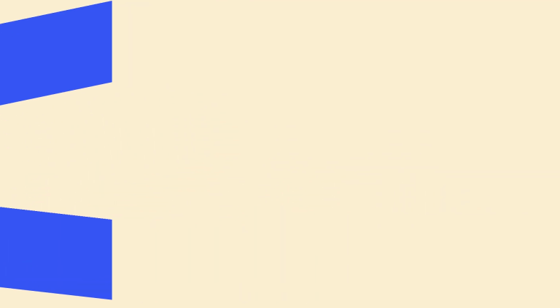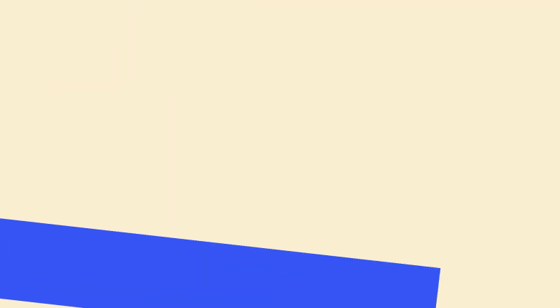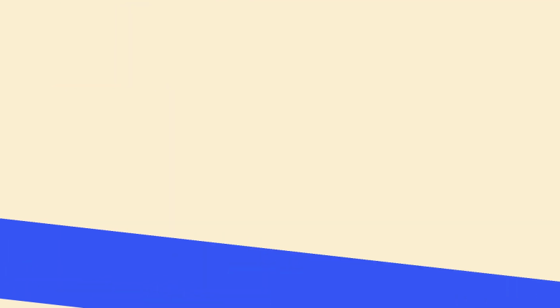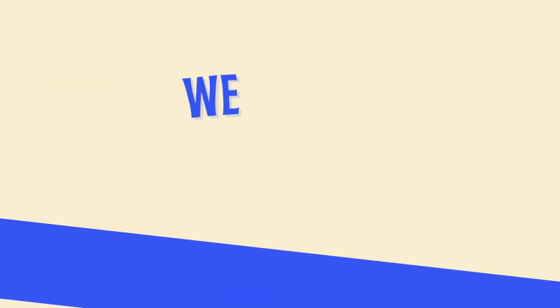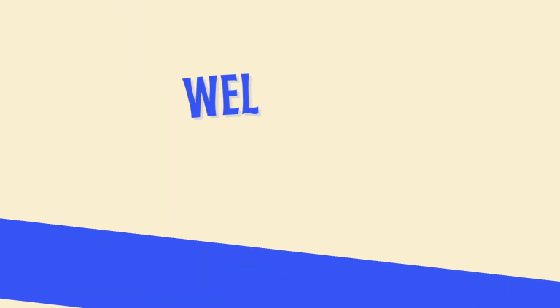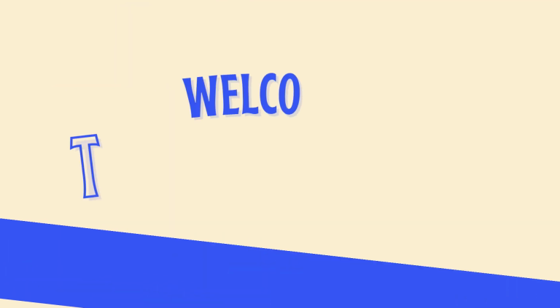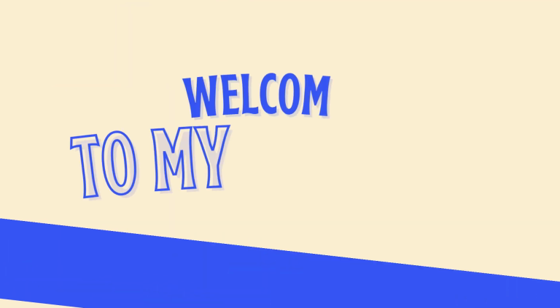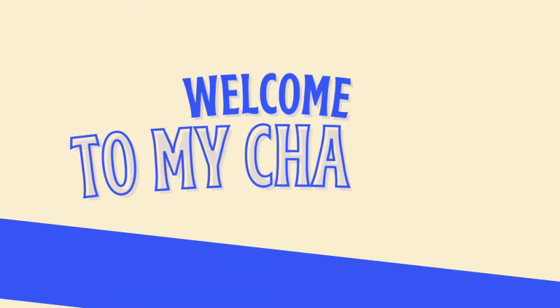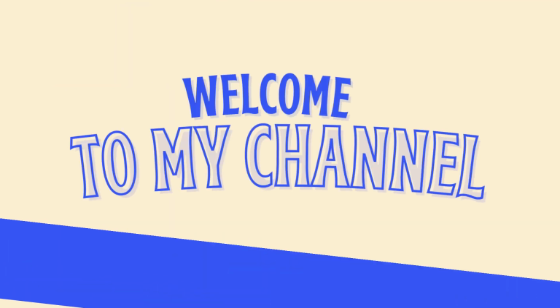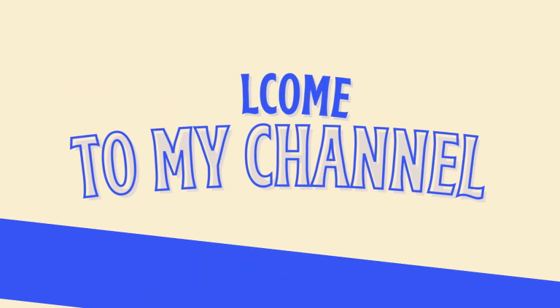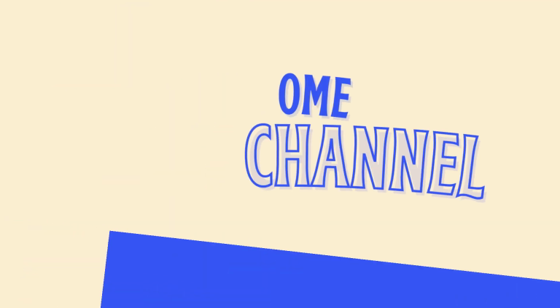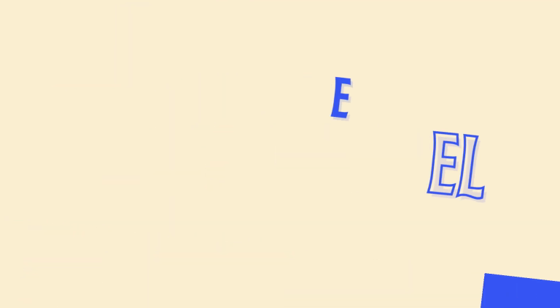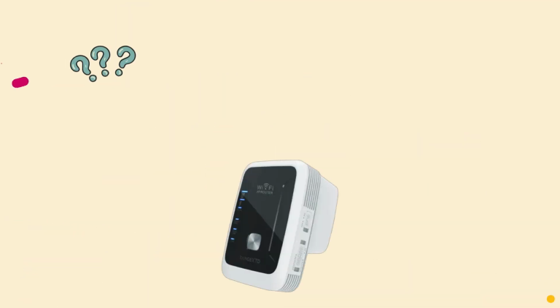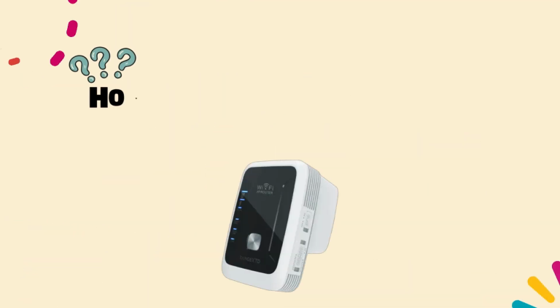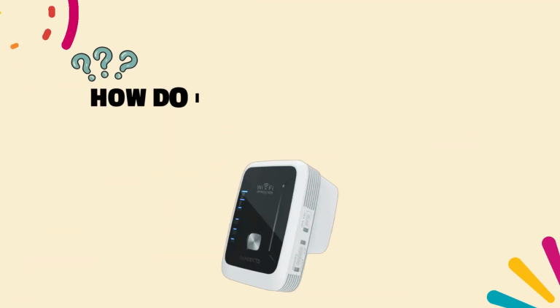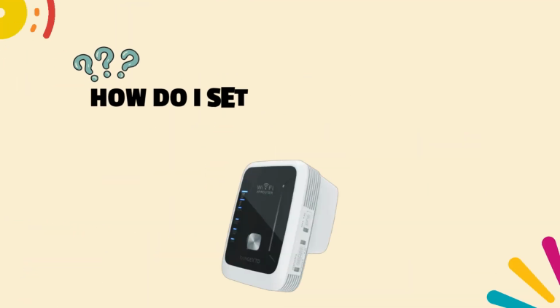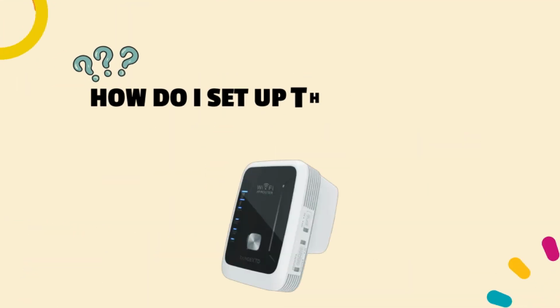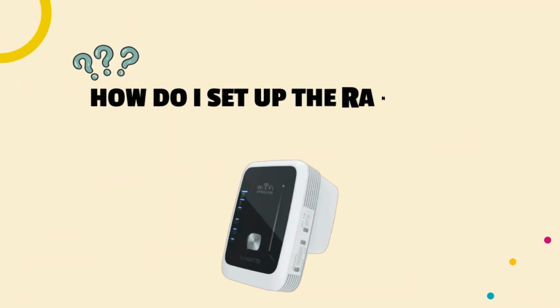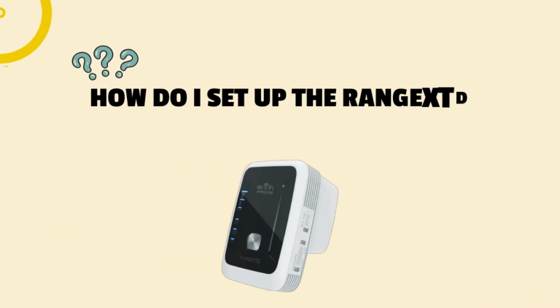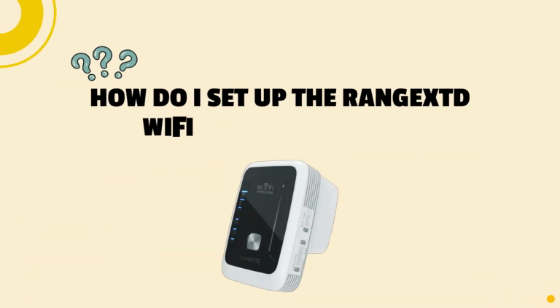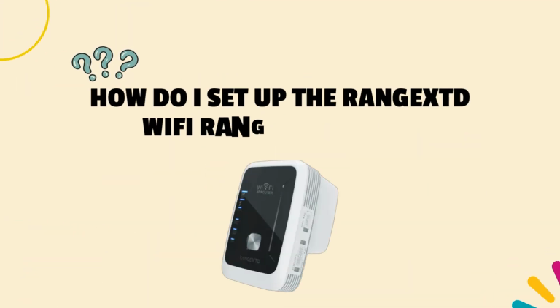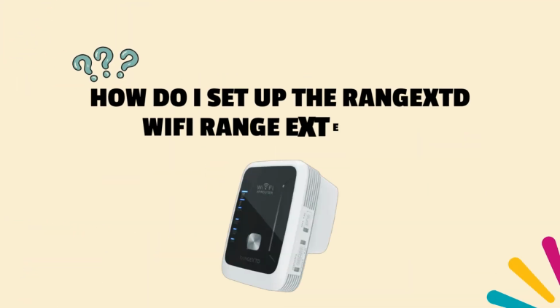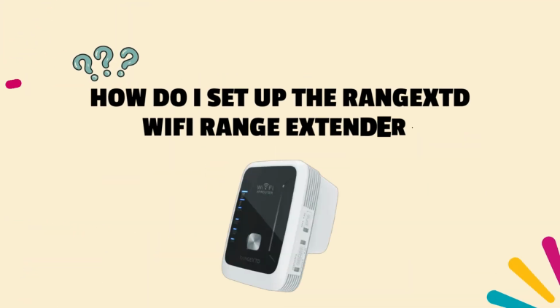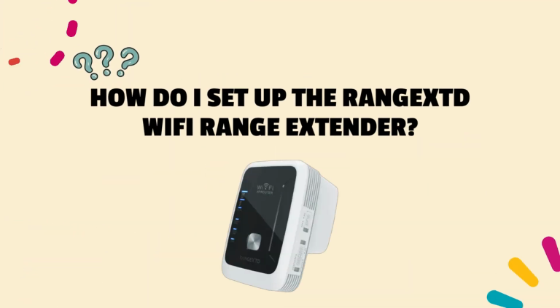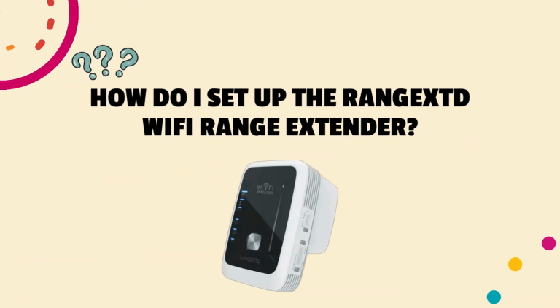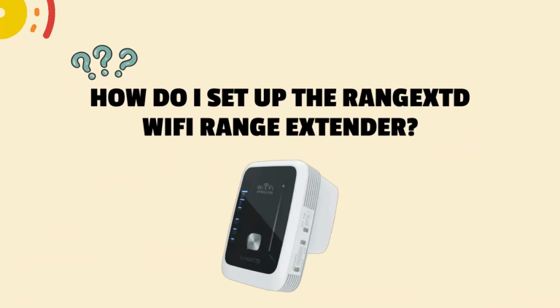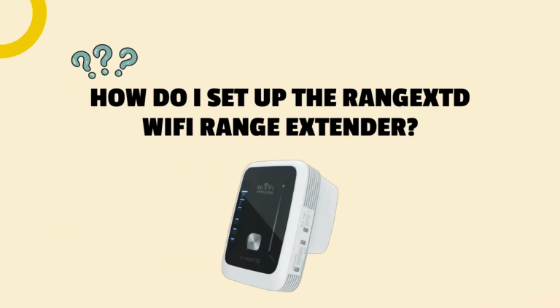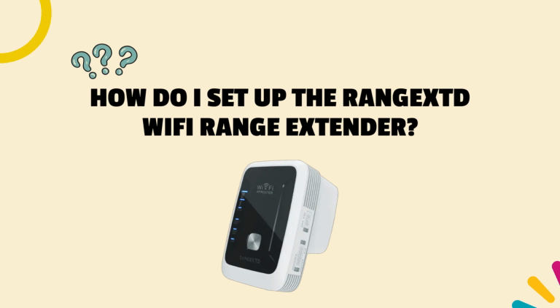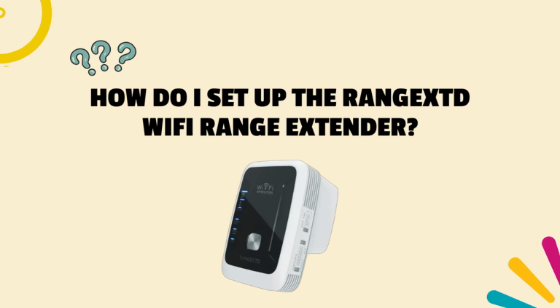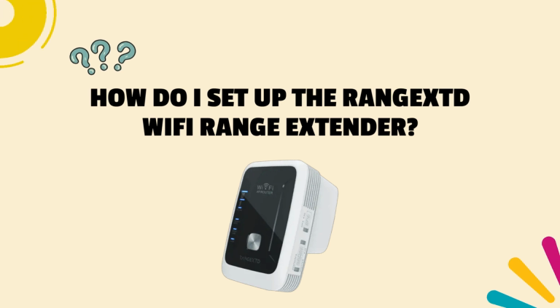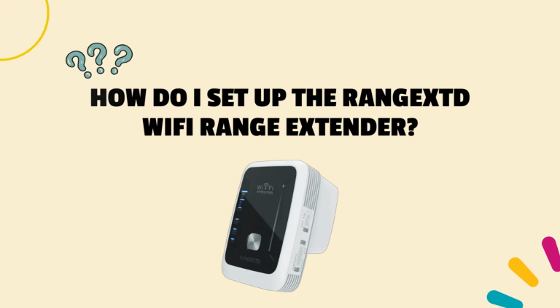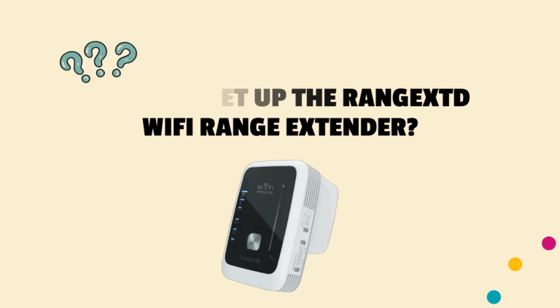Welcome to my channel. How do I set up the Rangex Wi-Fi range extender?